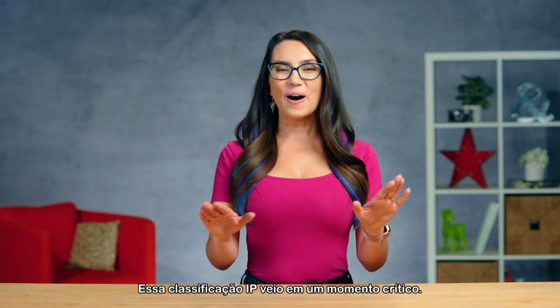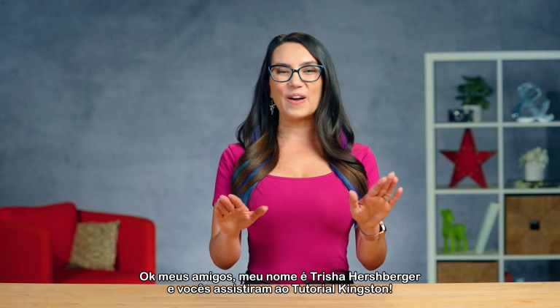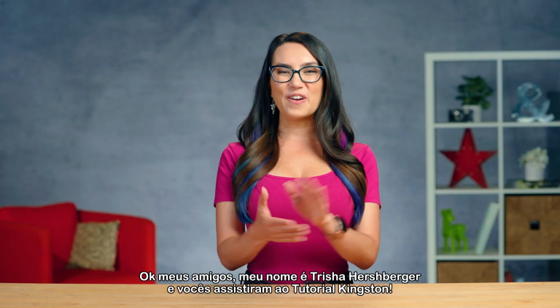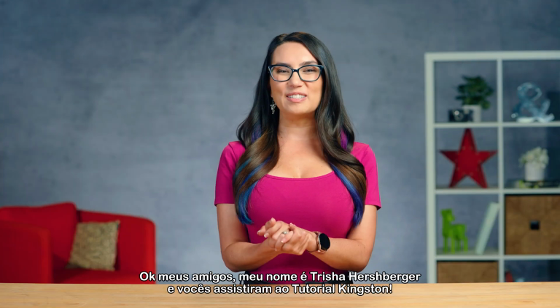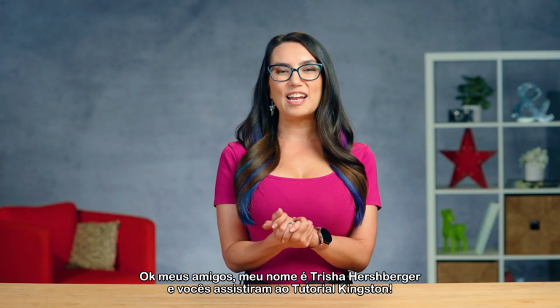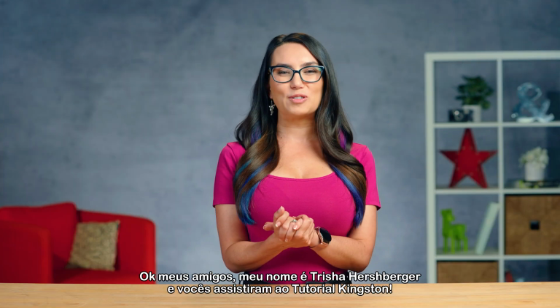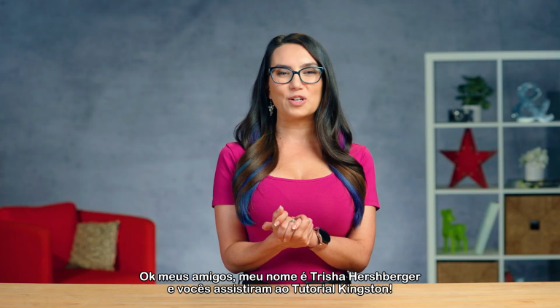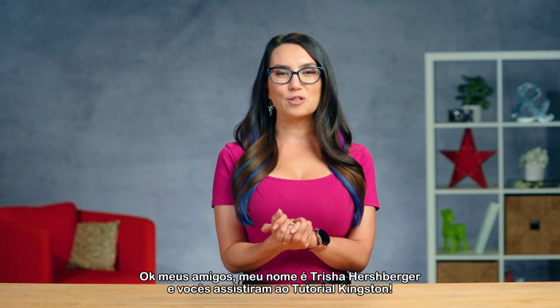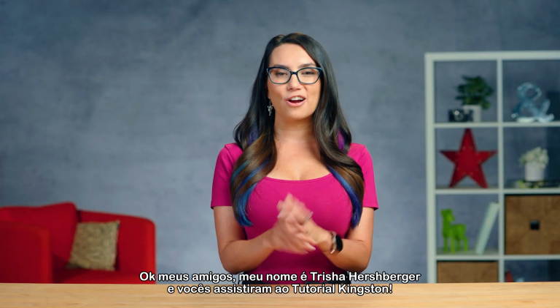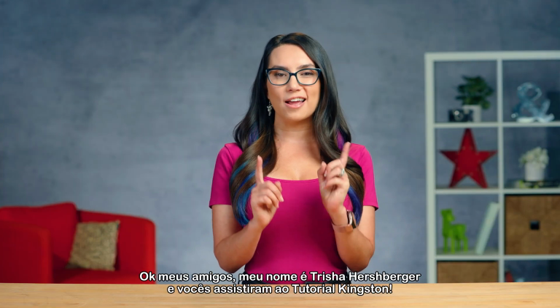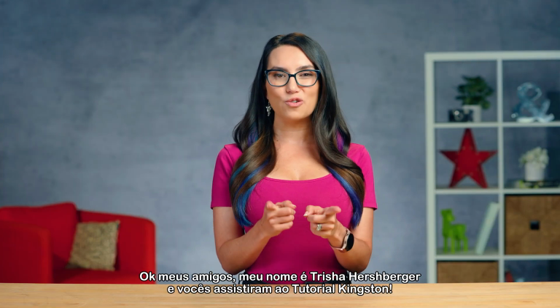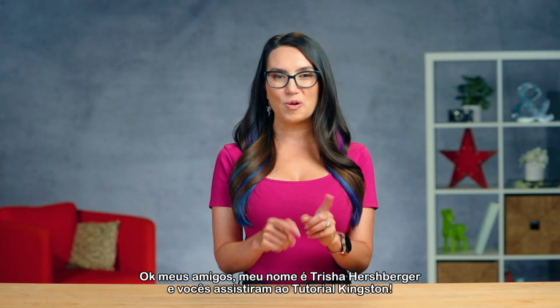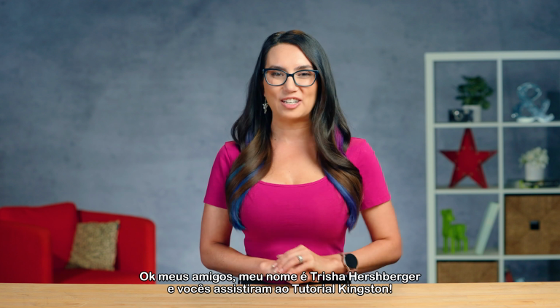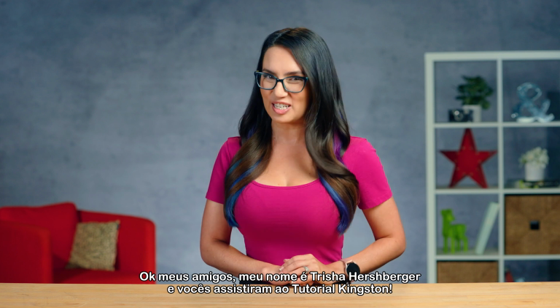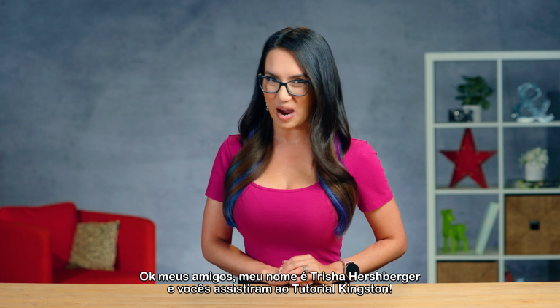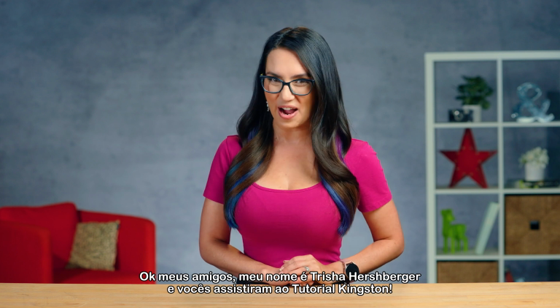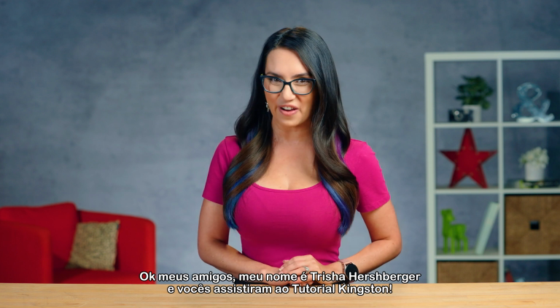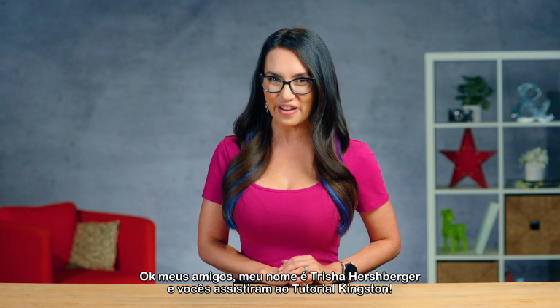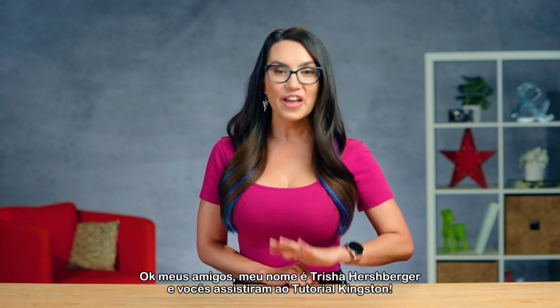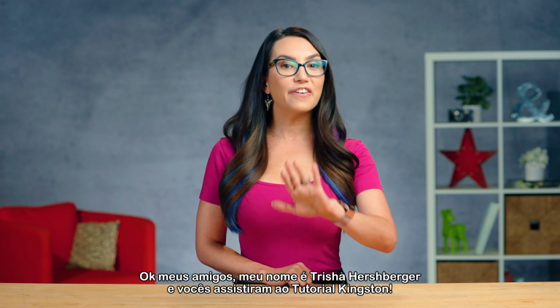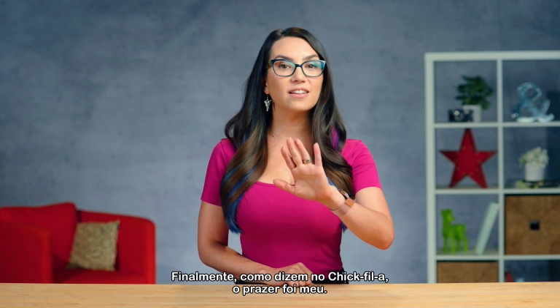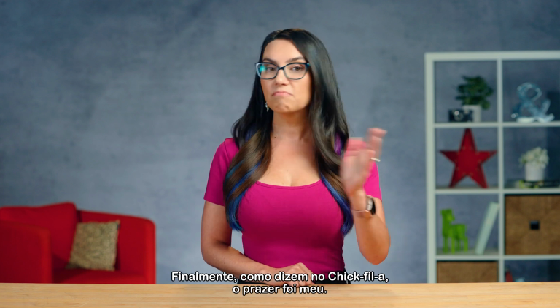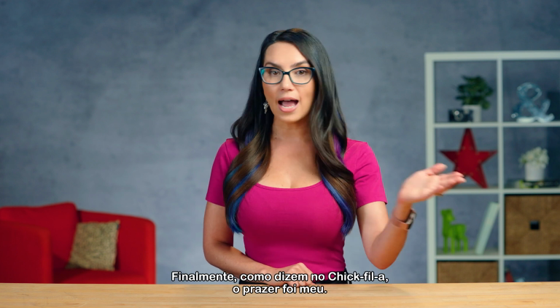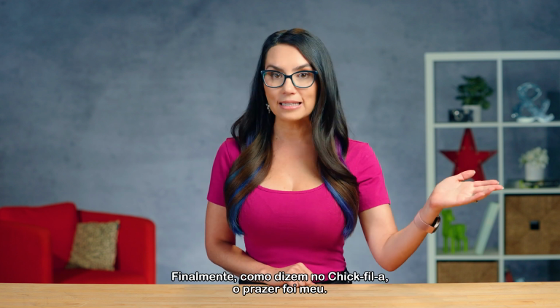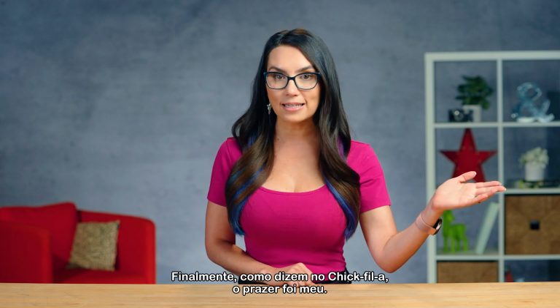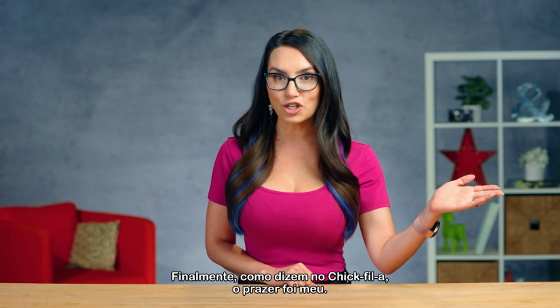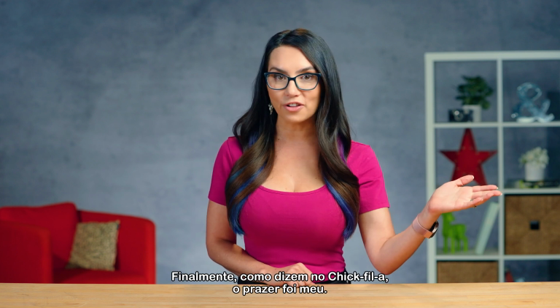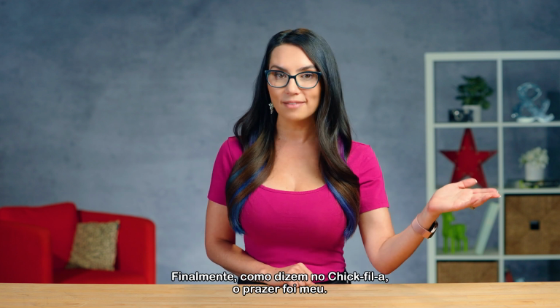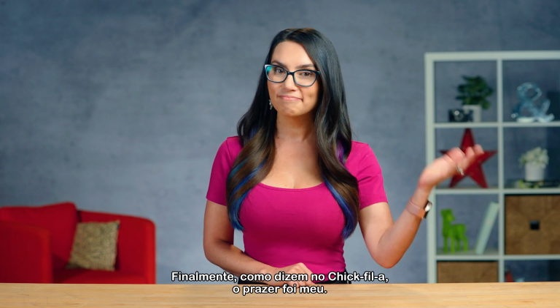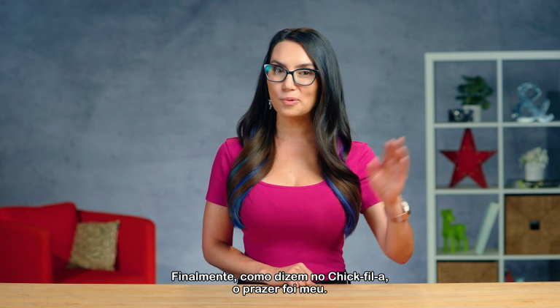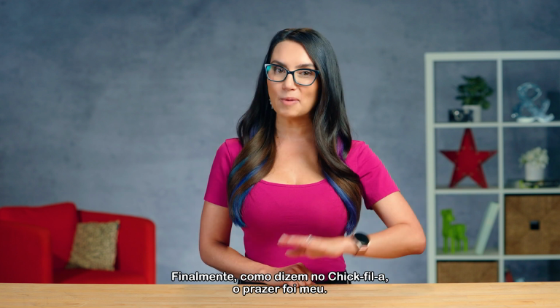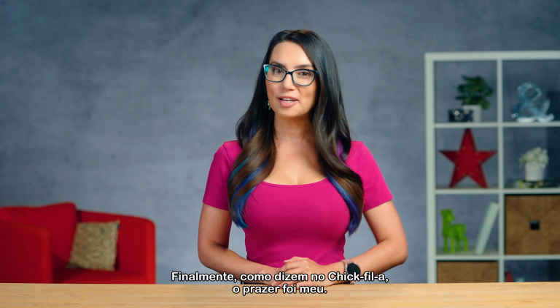Alright friends, my name's Trisha Hershberger and you've been watching DIY in 5. Finally, as they say at Chick-fil-A, it was my pleasure.